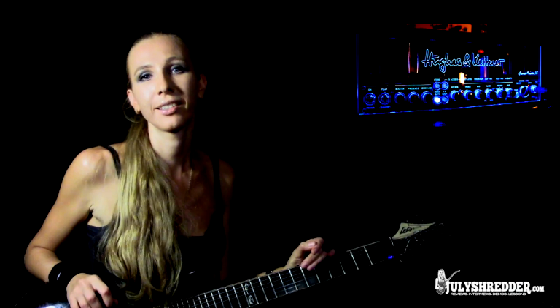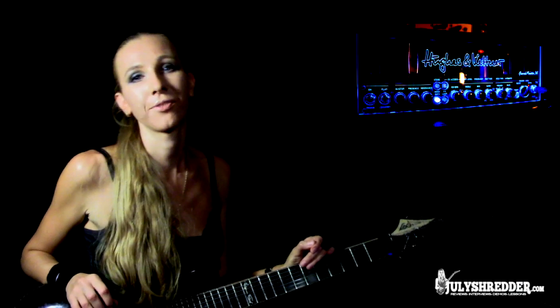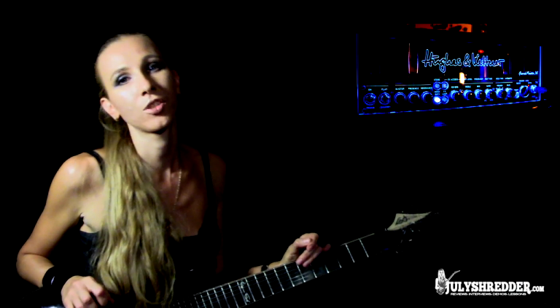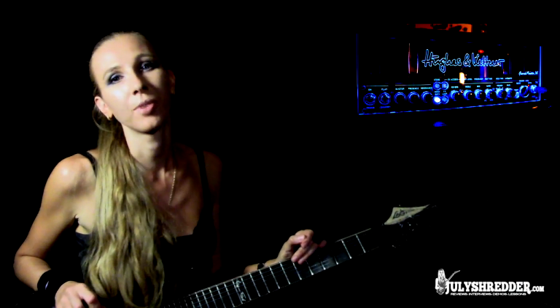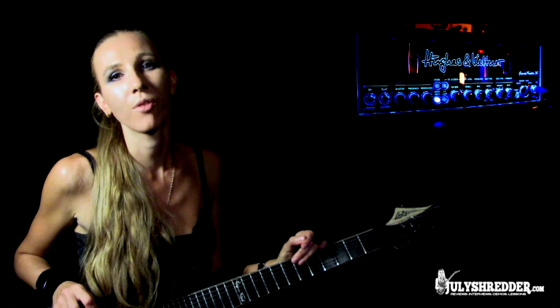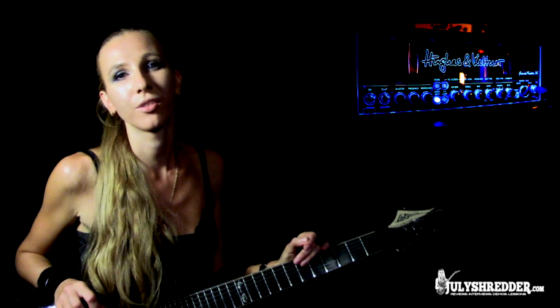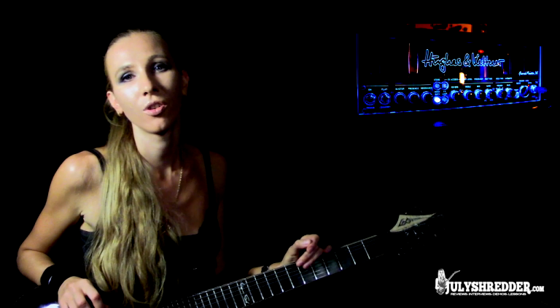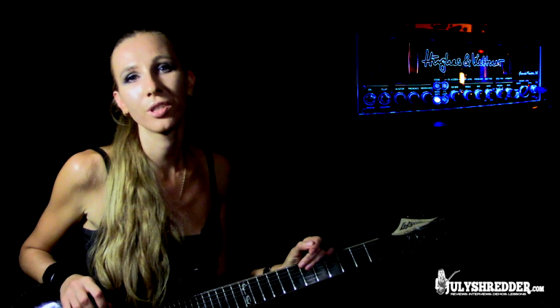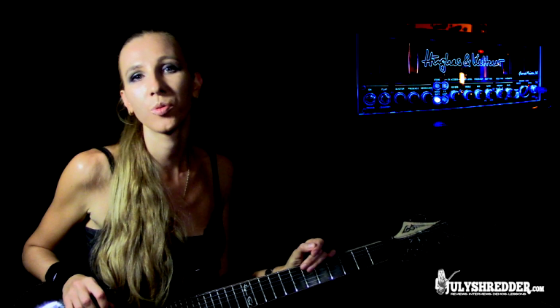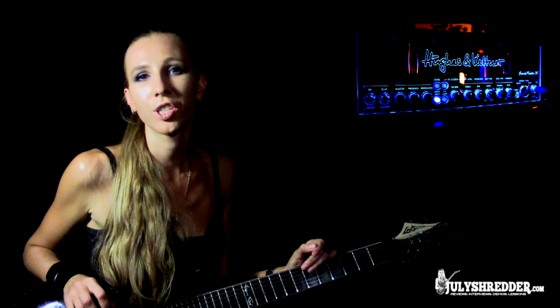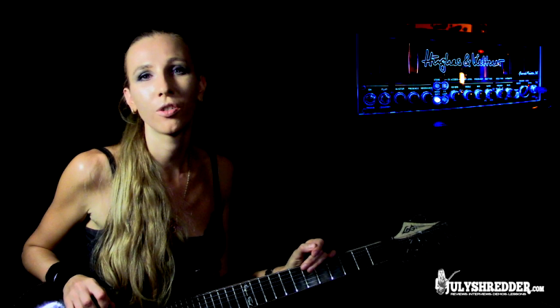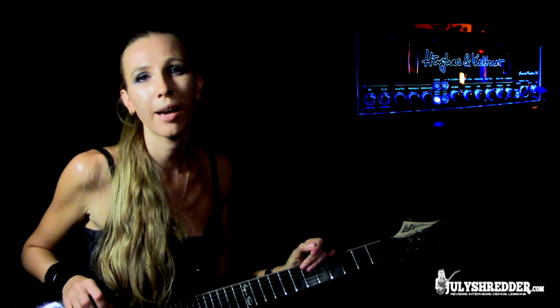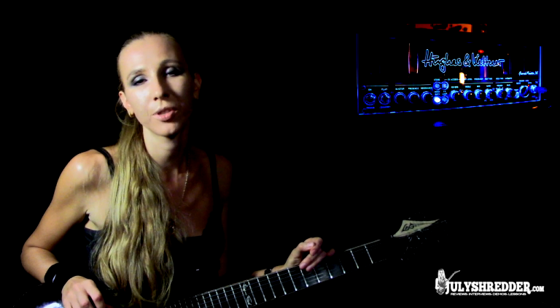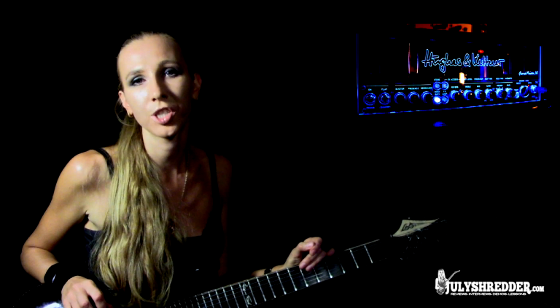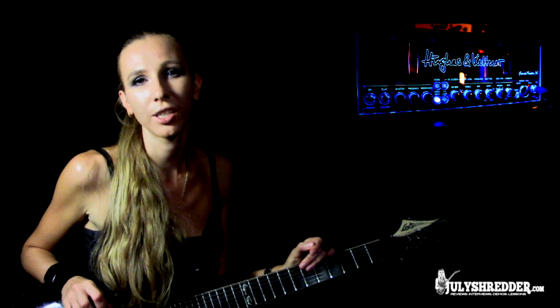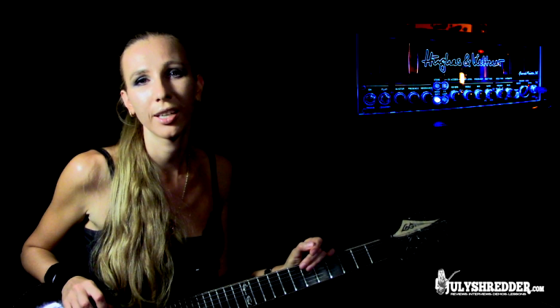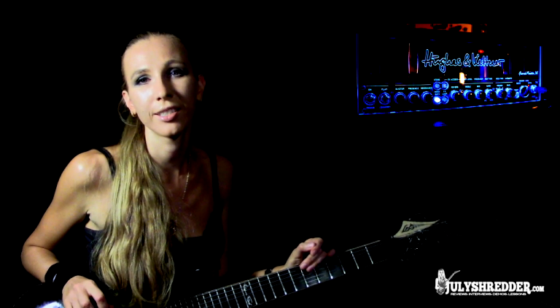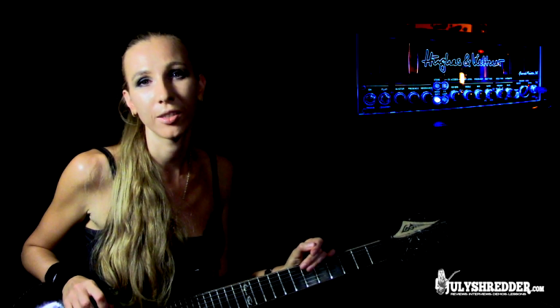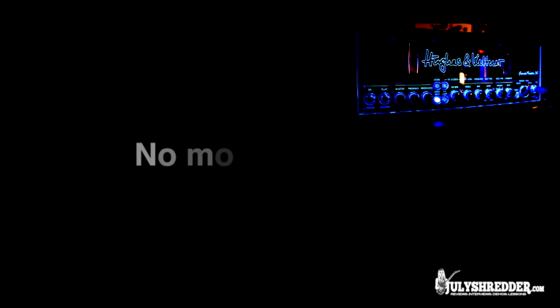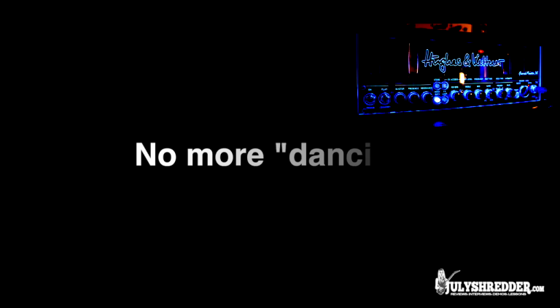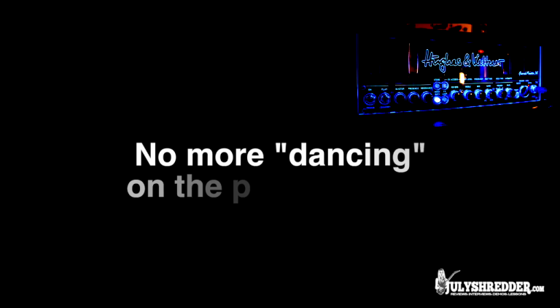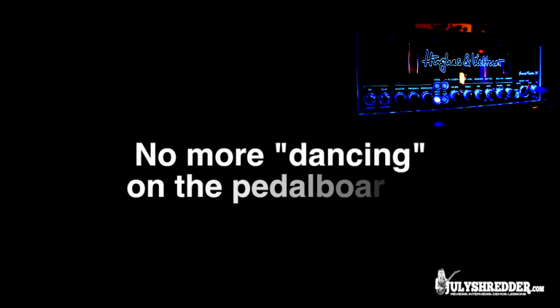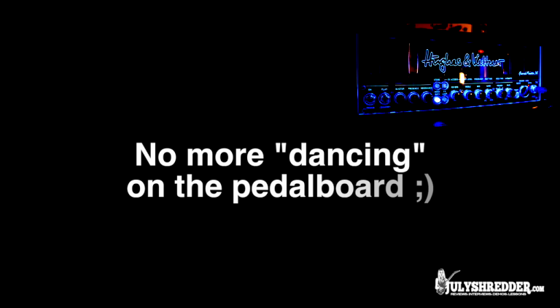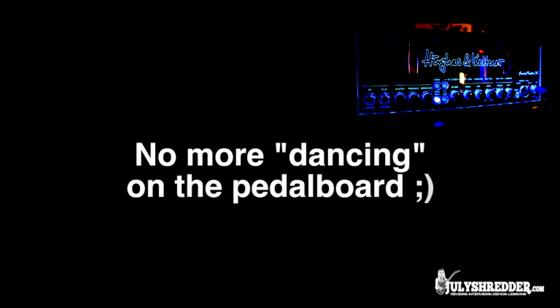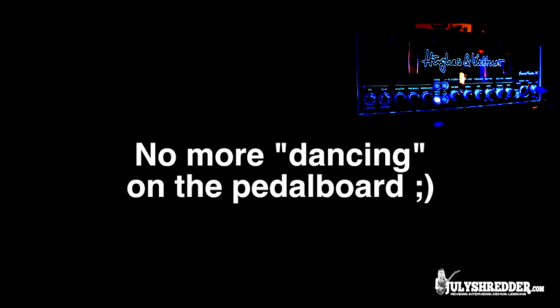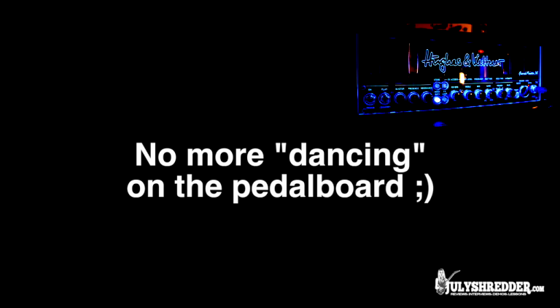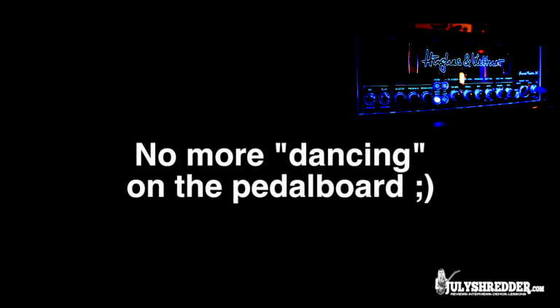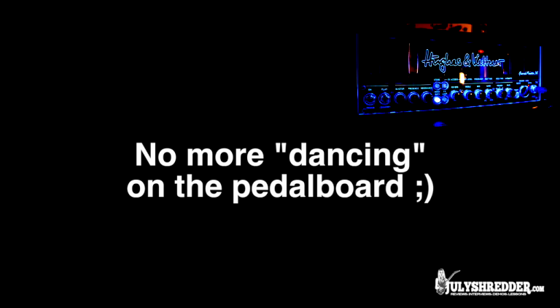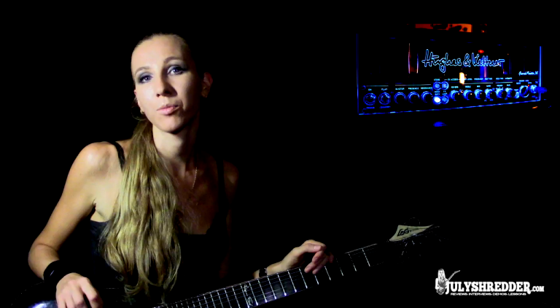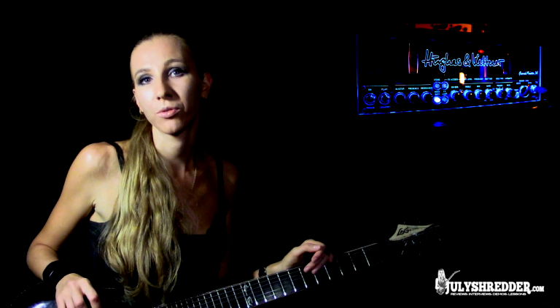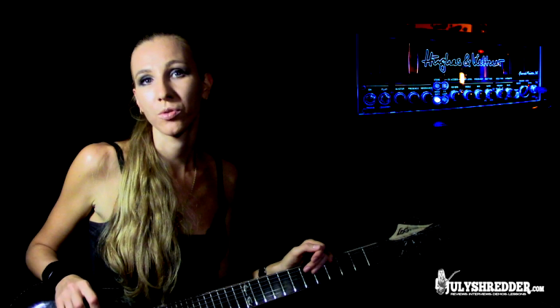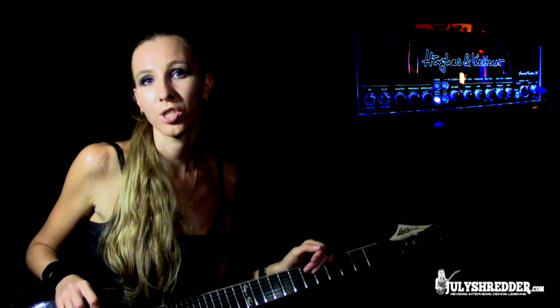It's fun to play when all the switching, all the amp switching is done from Pro Tools without even touching my foot switch.